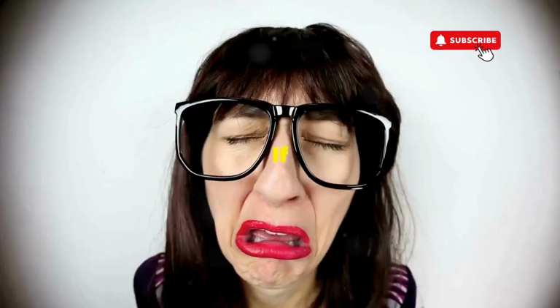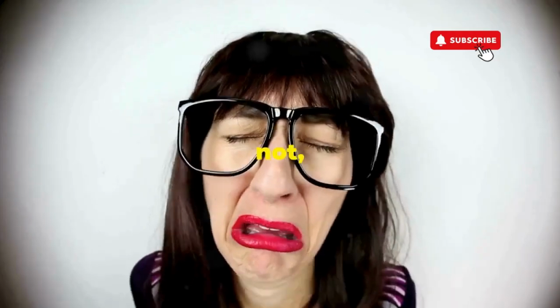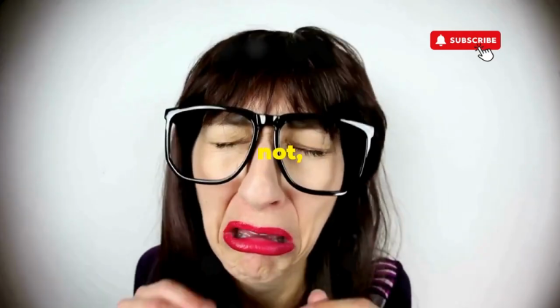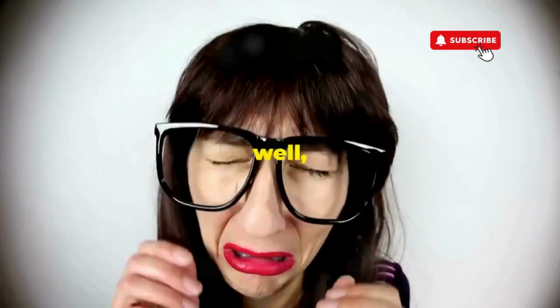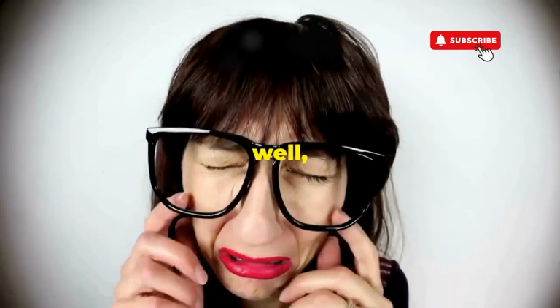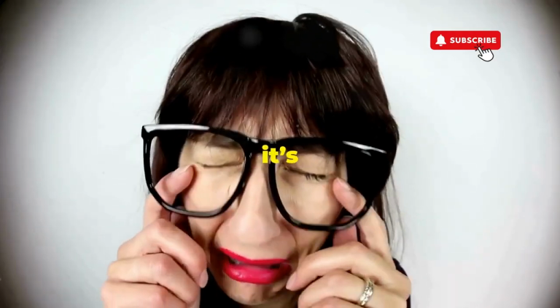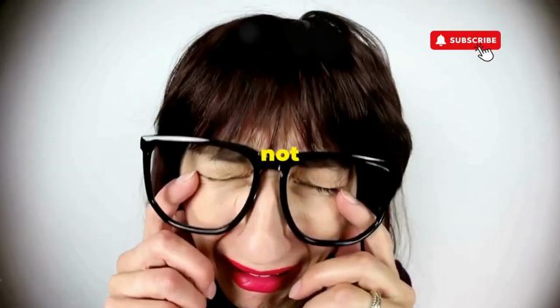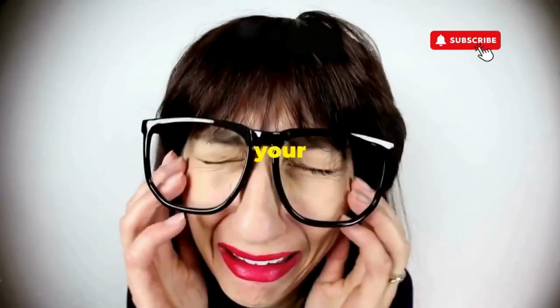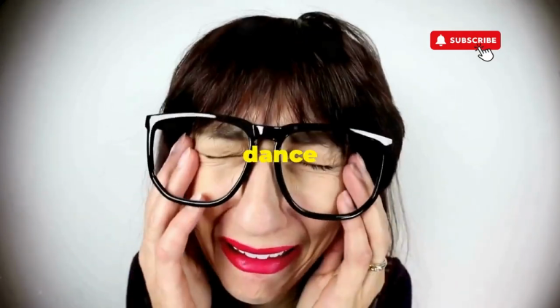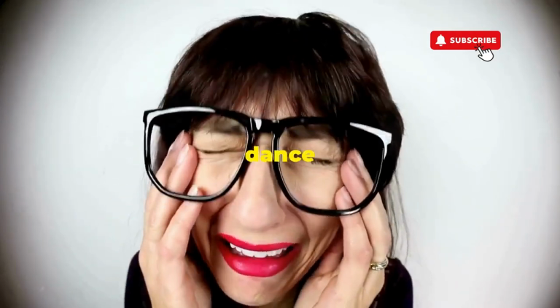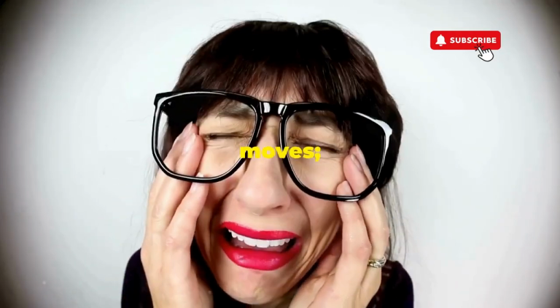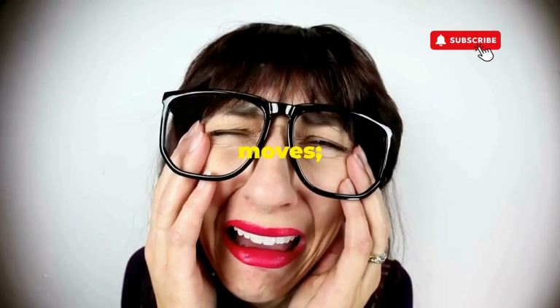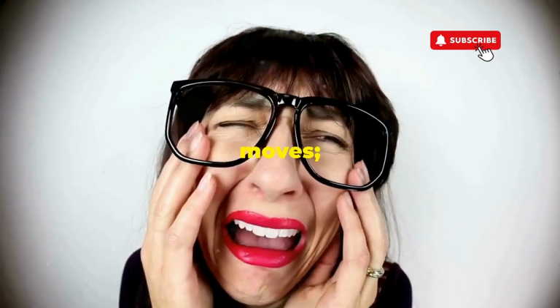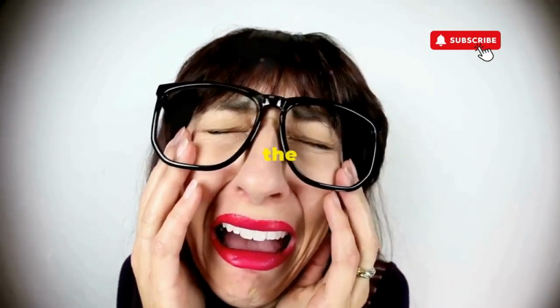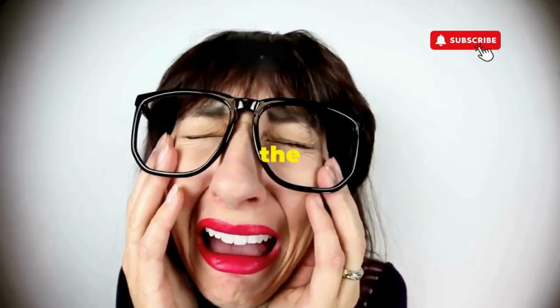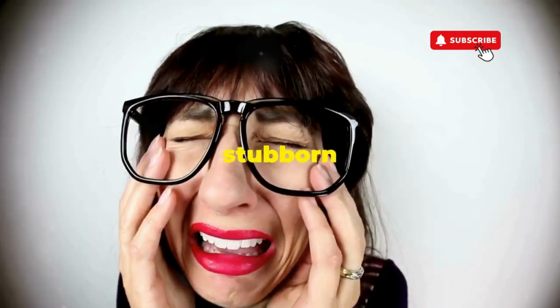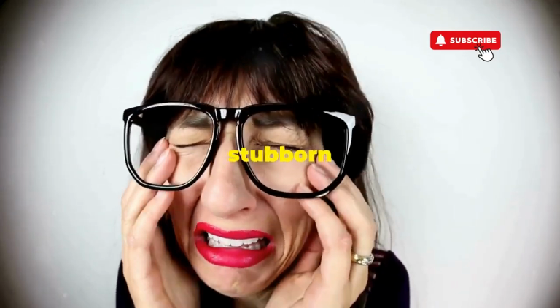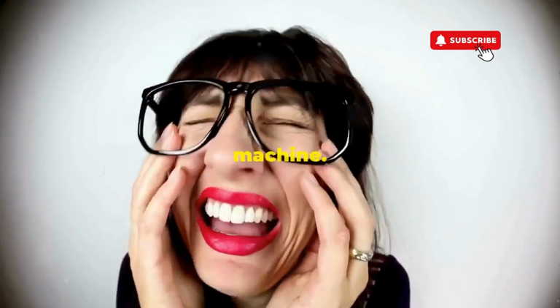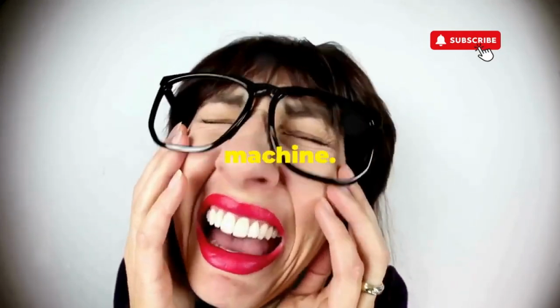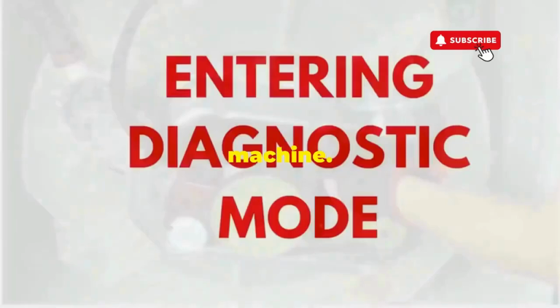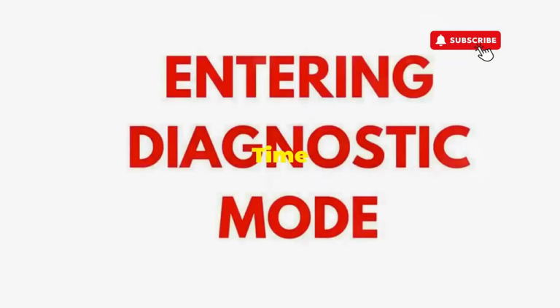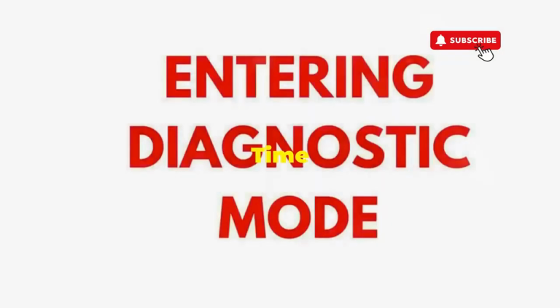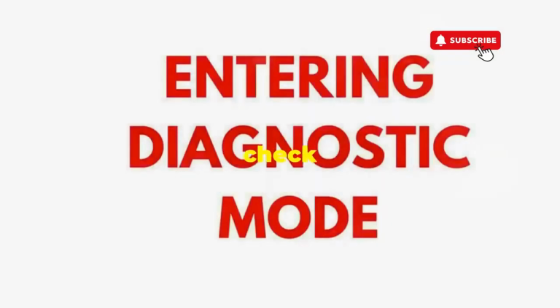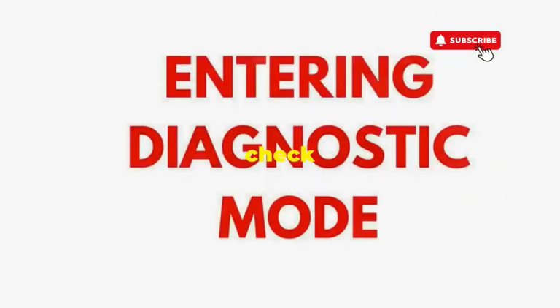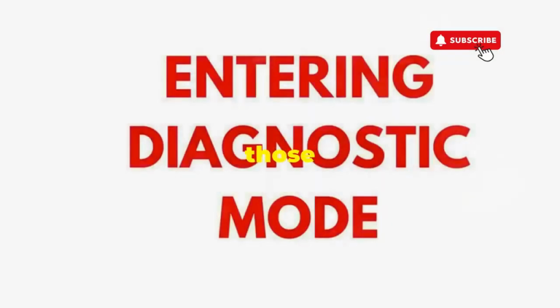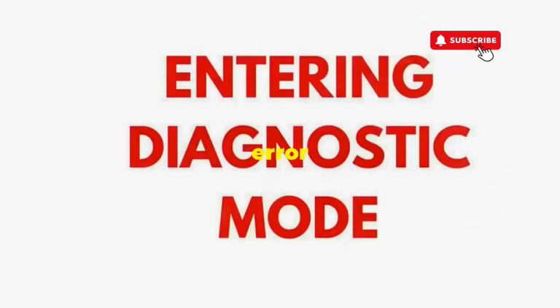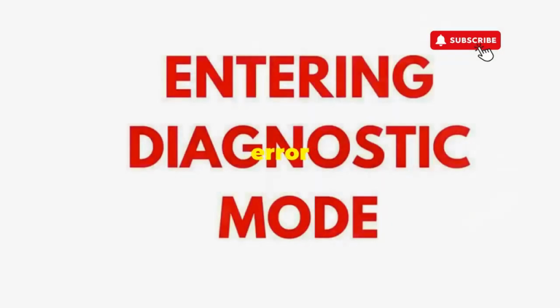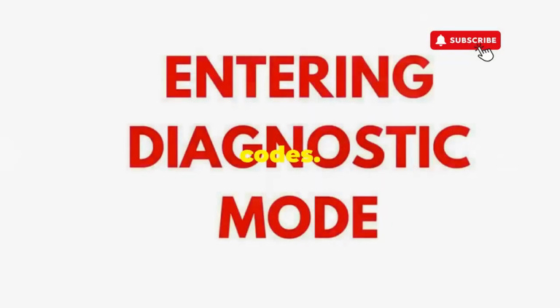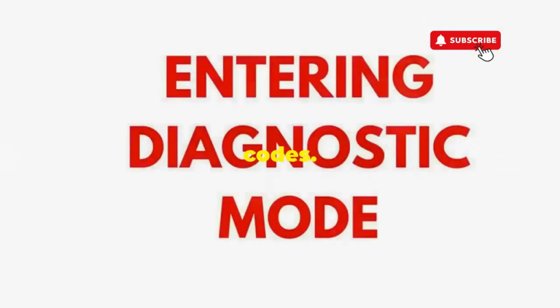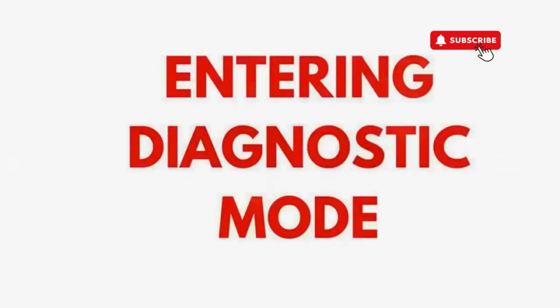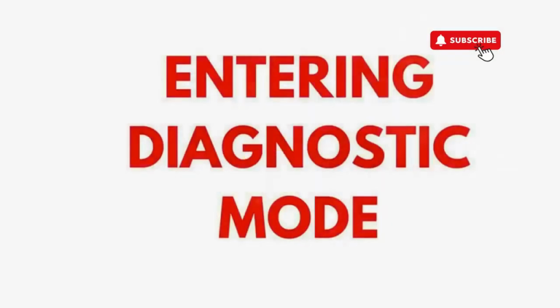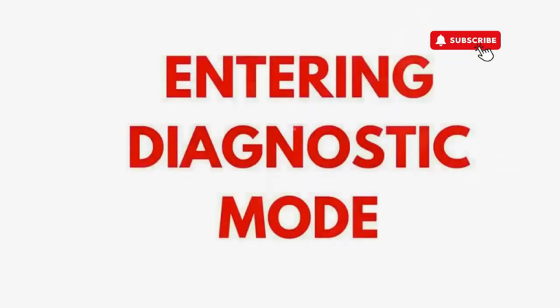If not, it's not your dance moves — it's the stubborn machine. Time to check those error codes.